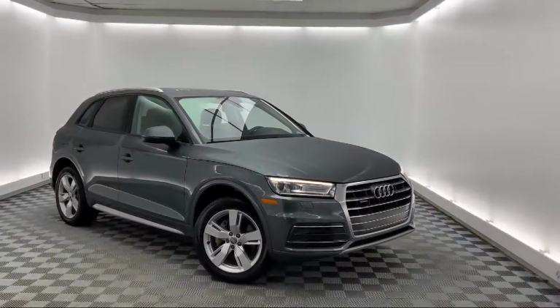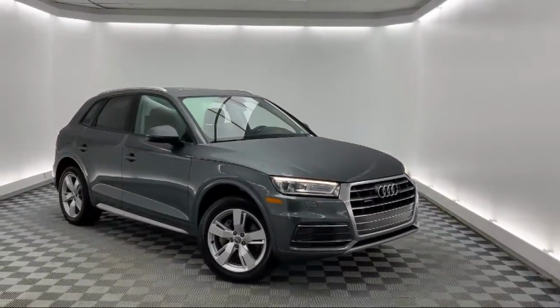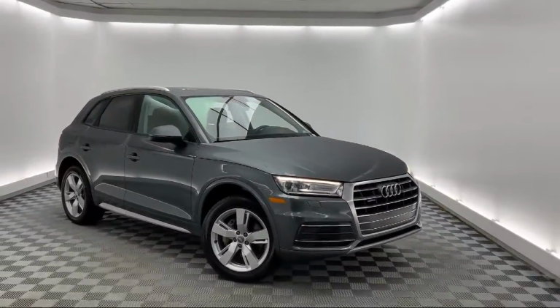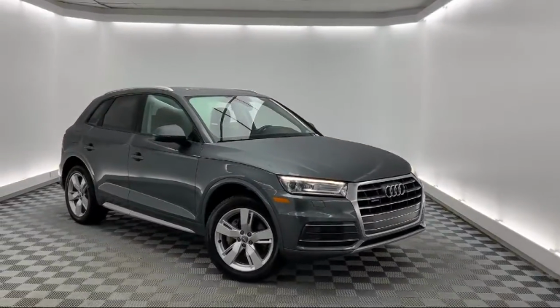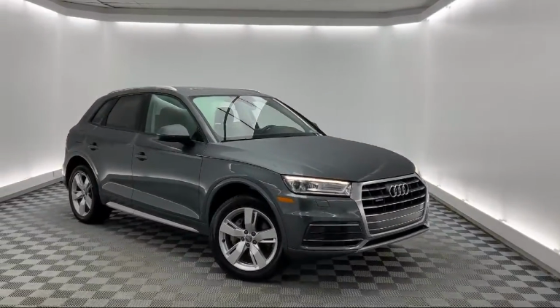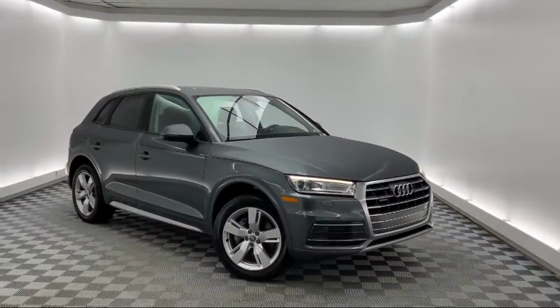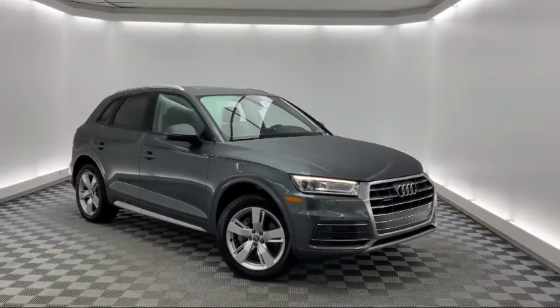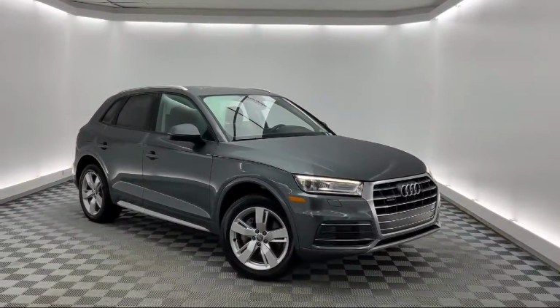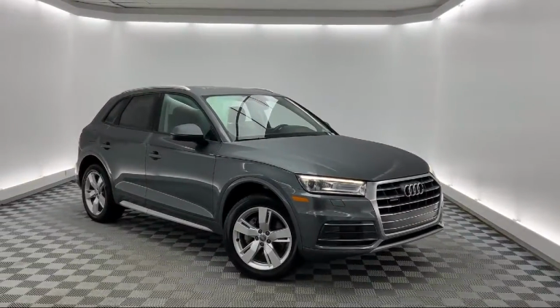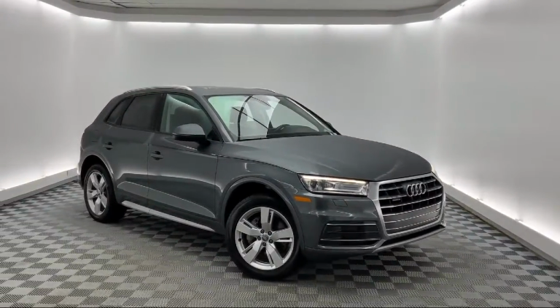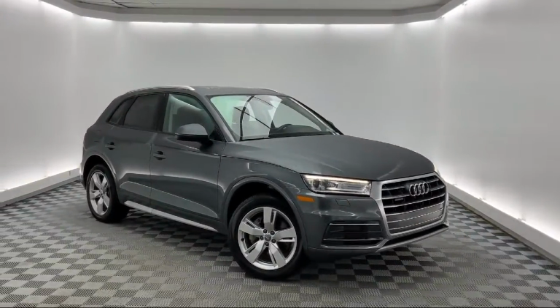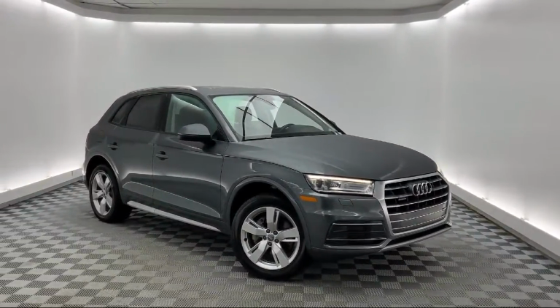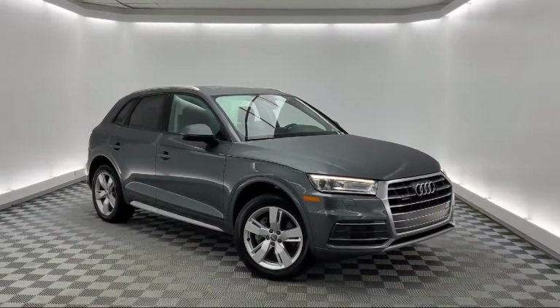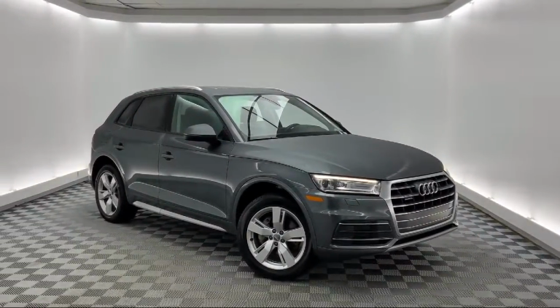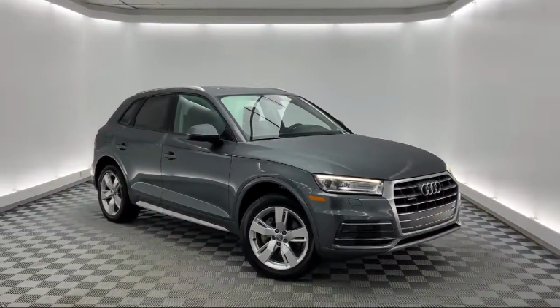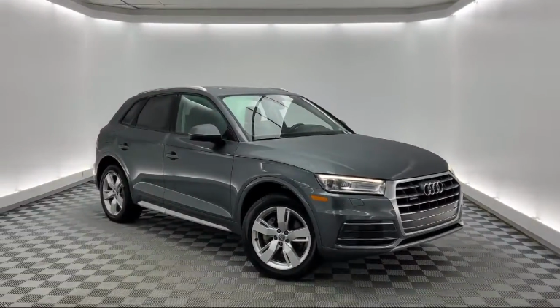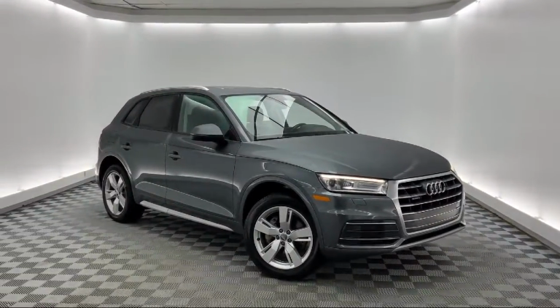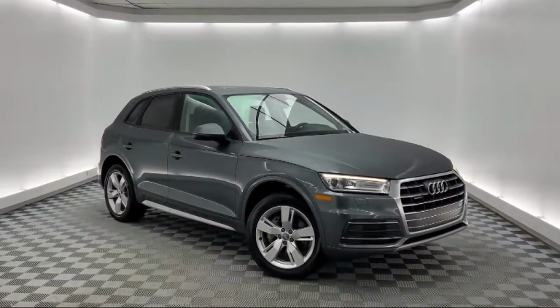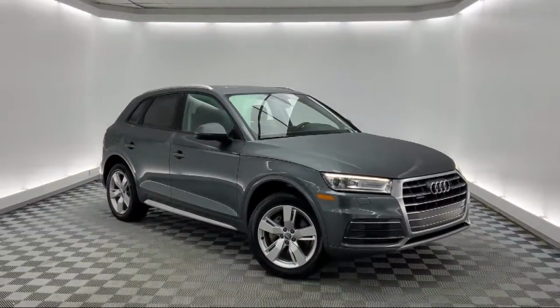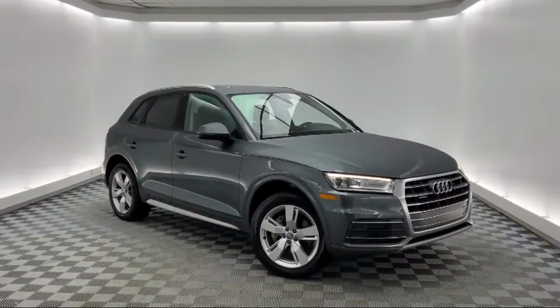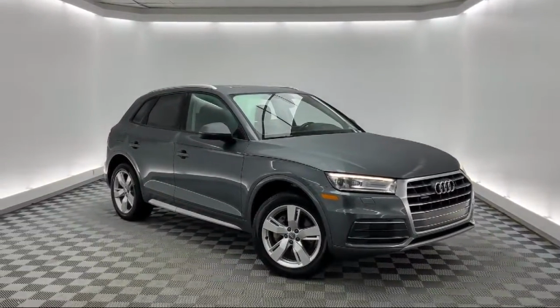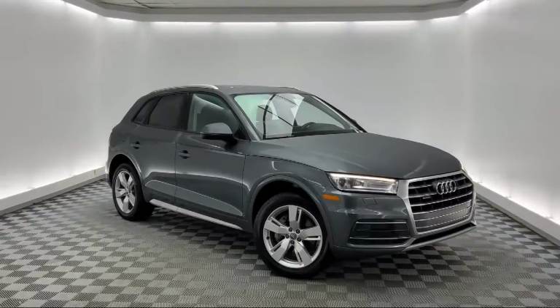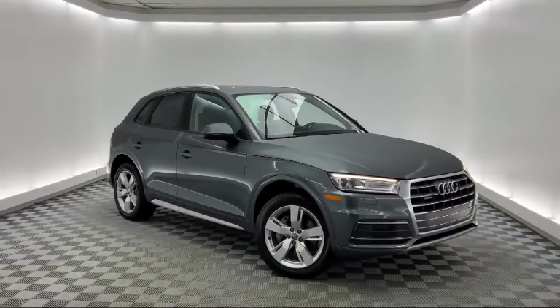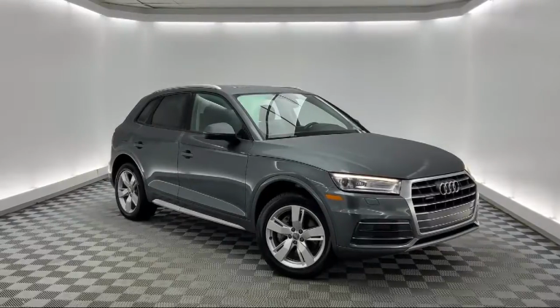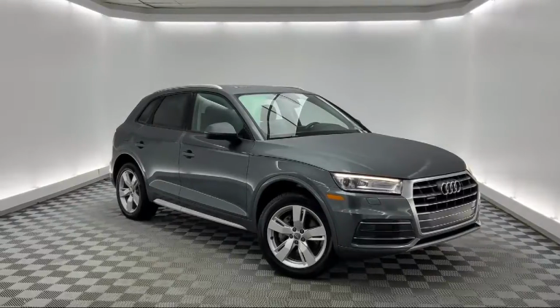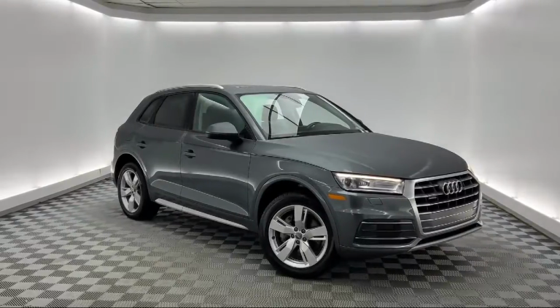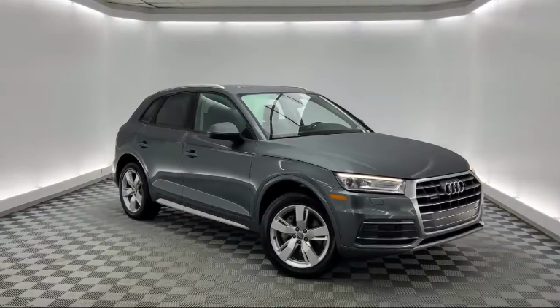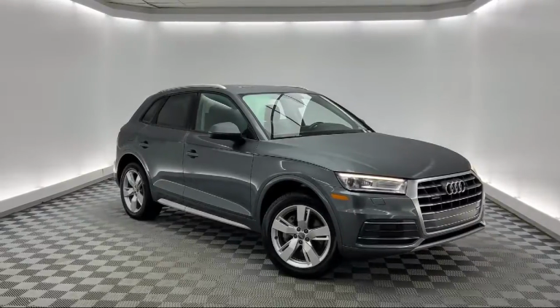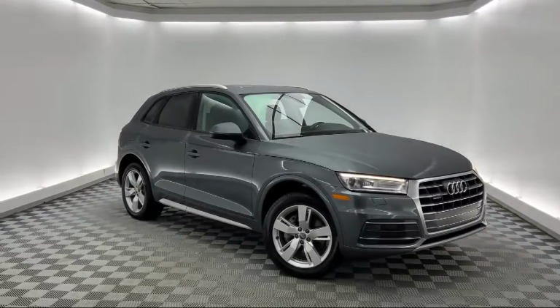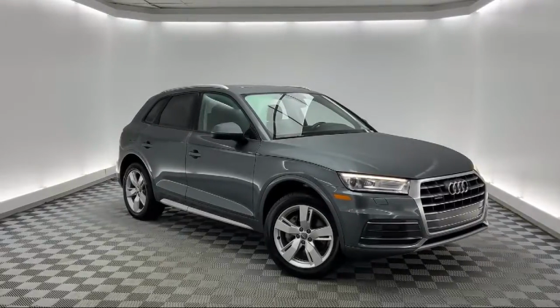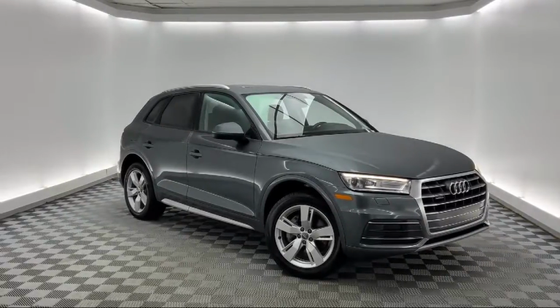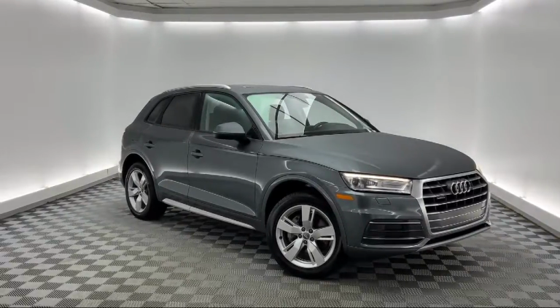Additional features include a roof rack and navigation, and the vehicle has less than 65,000 miles on the odometer.